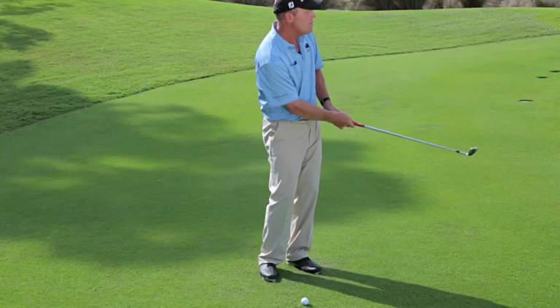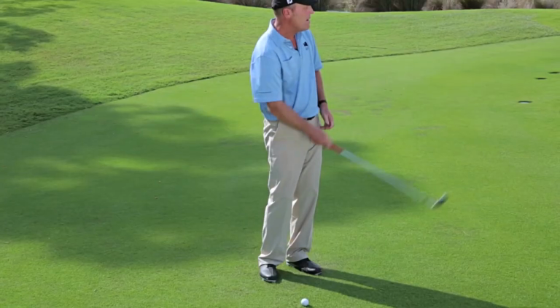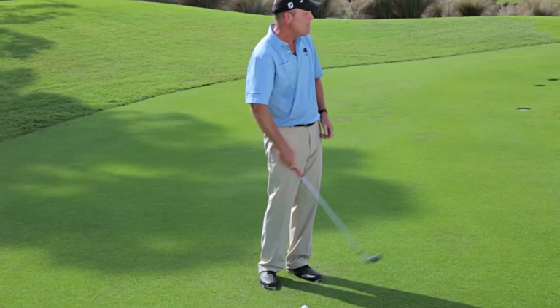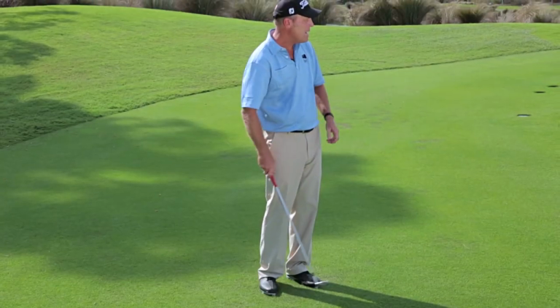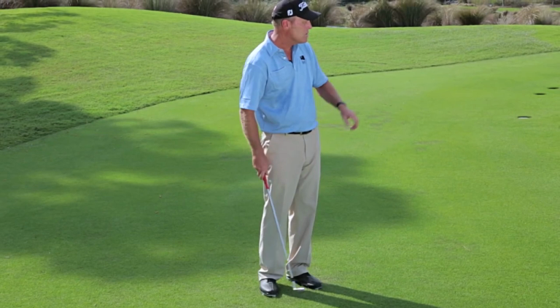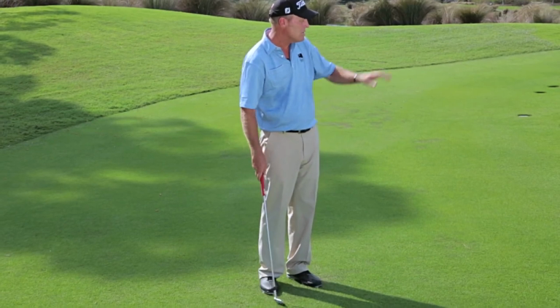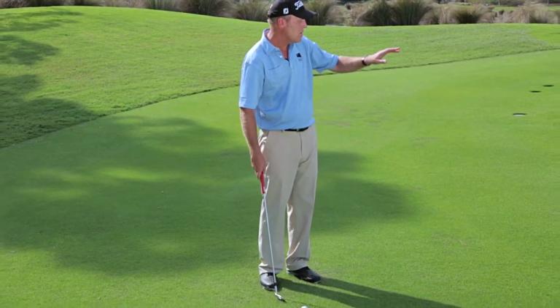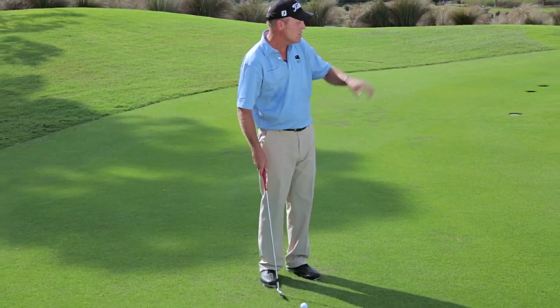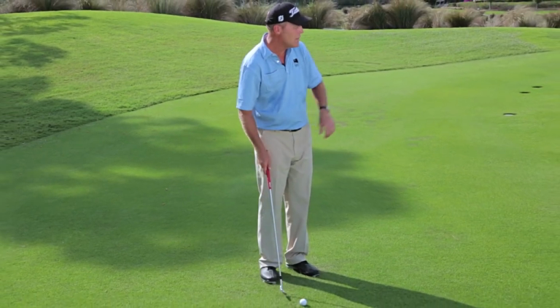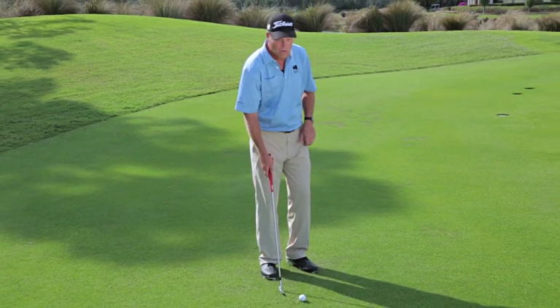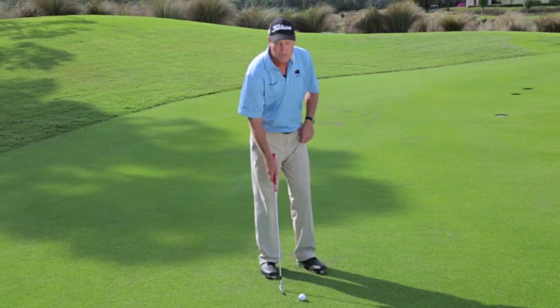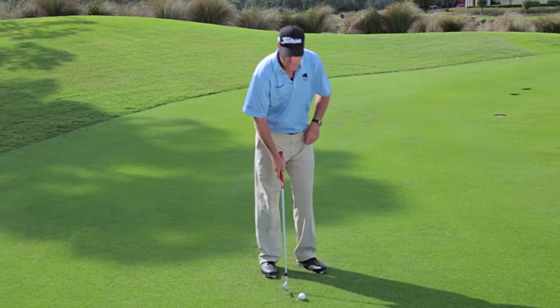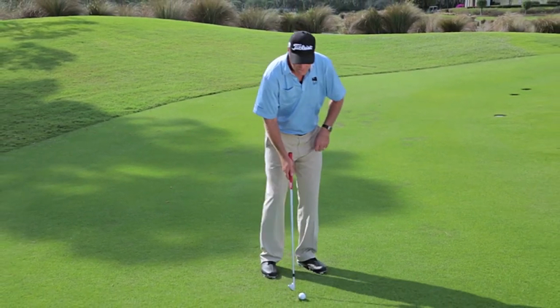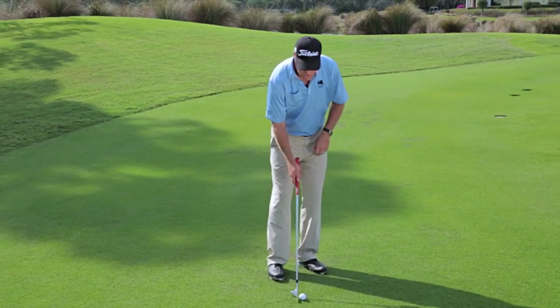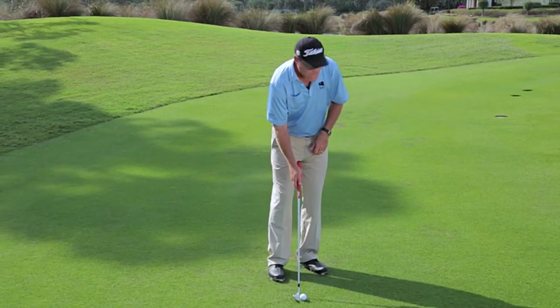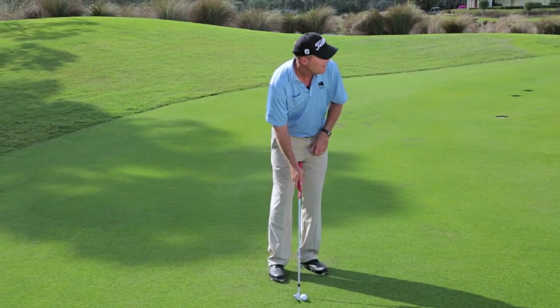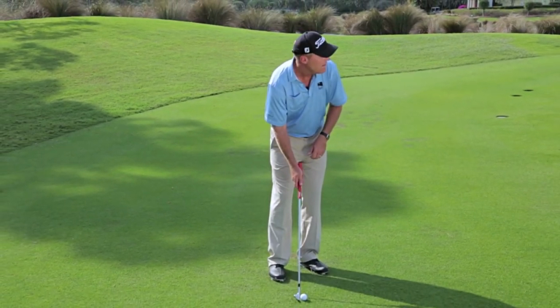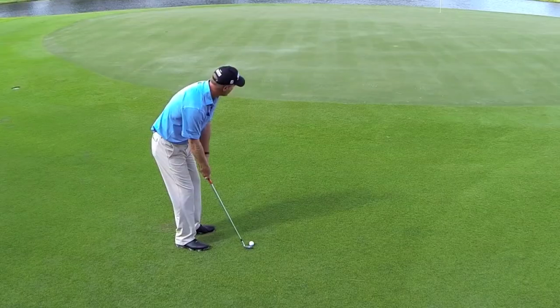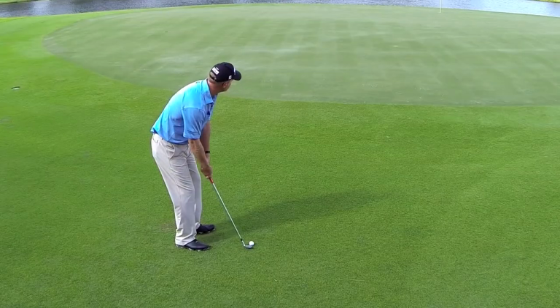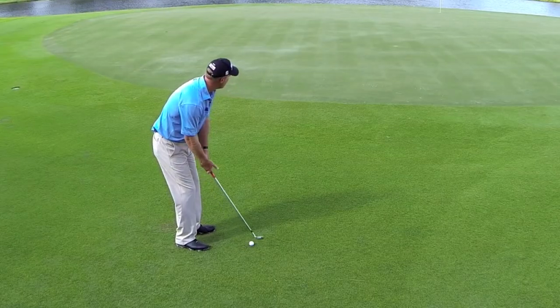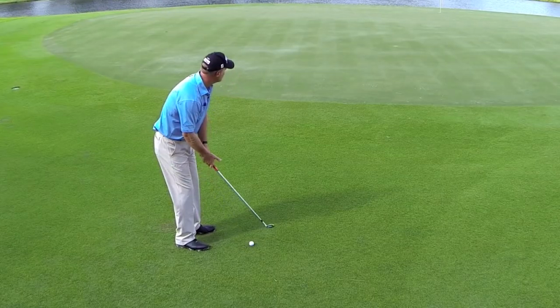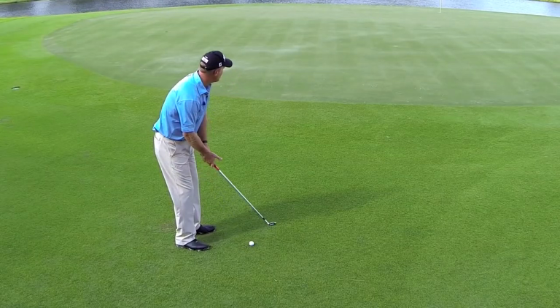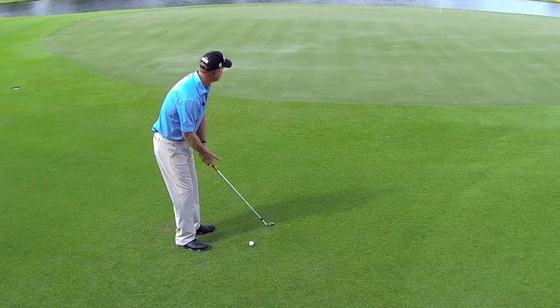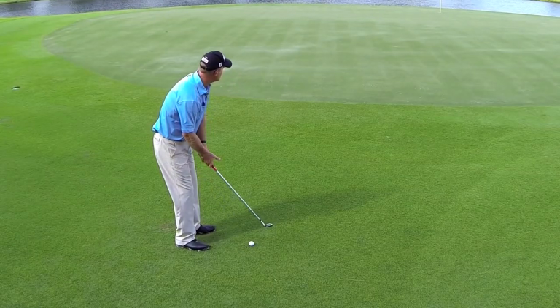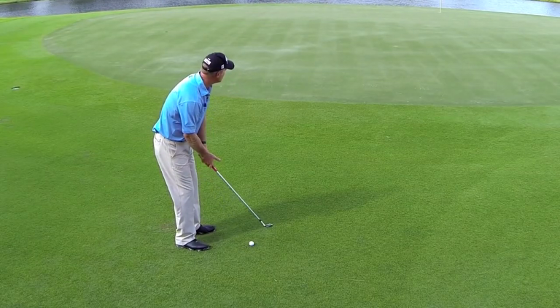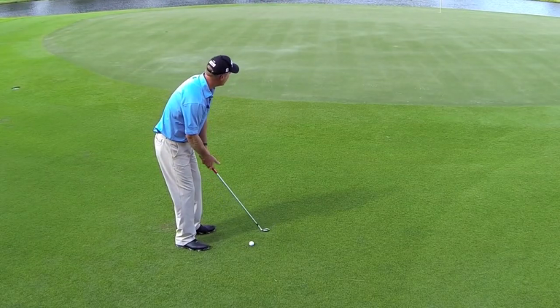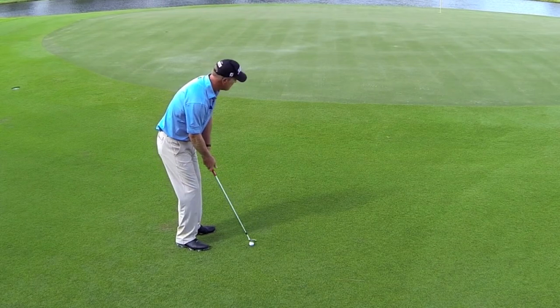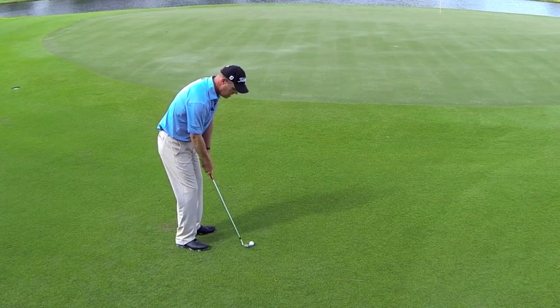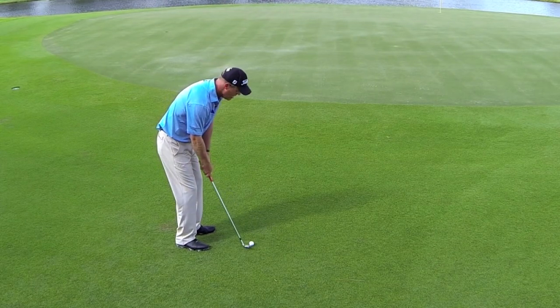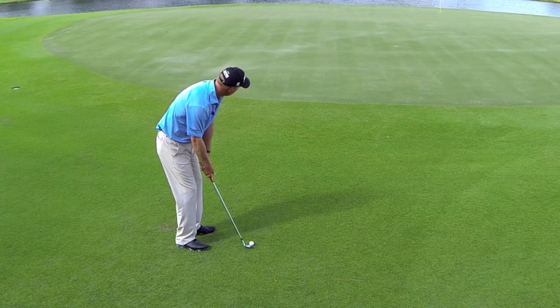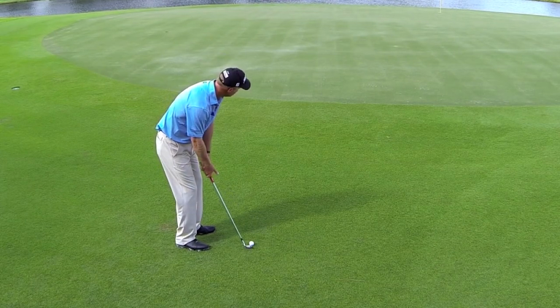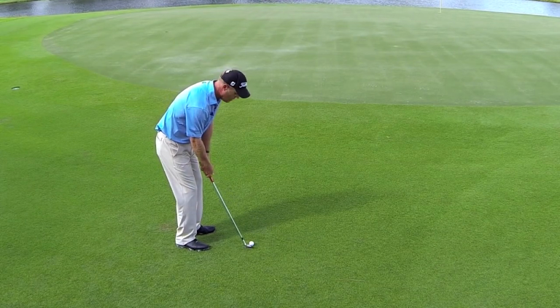Remember, every practice swing is a target swing, so when it comes time to hit the shot it's just: see it and do it.